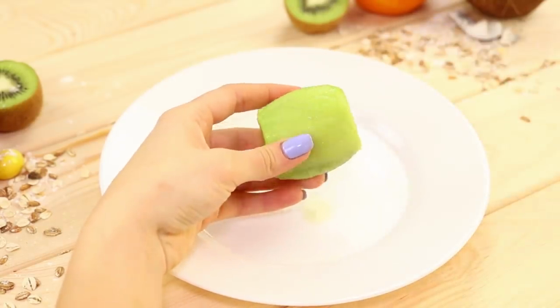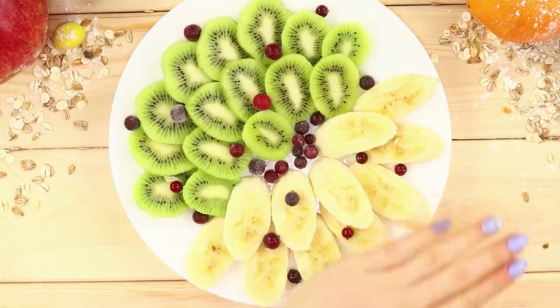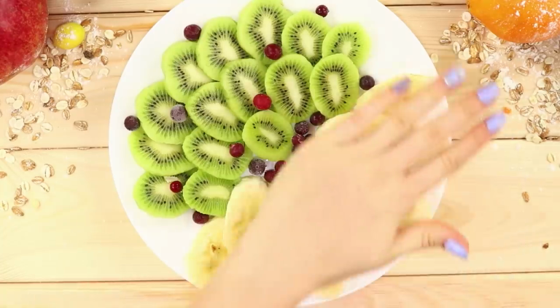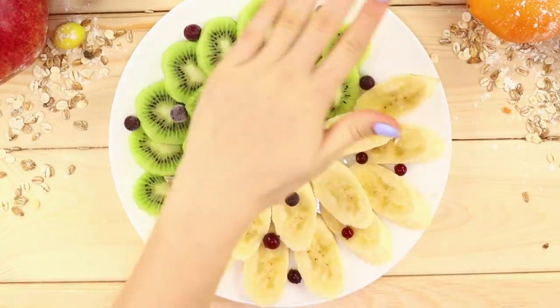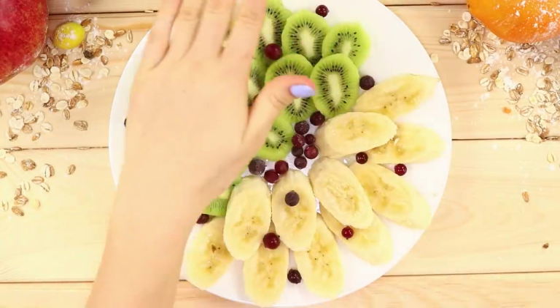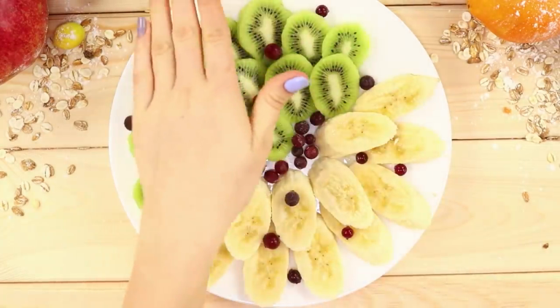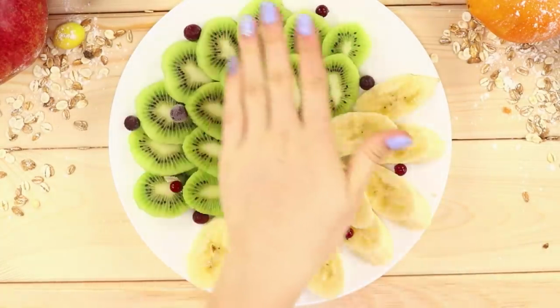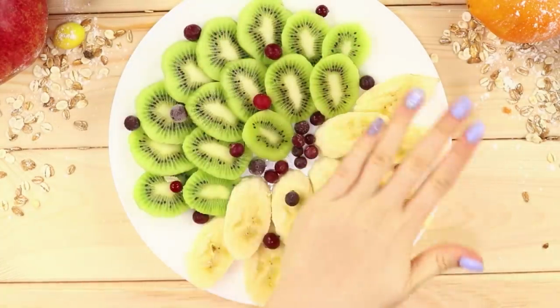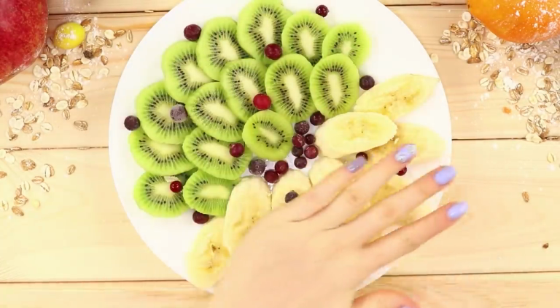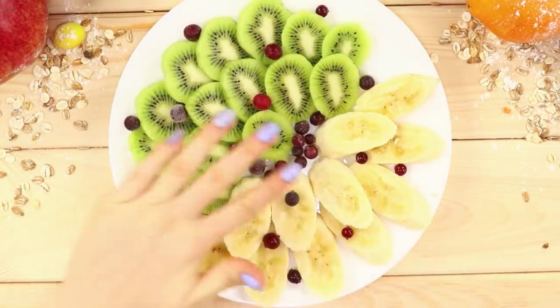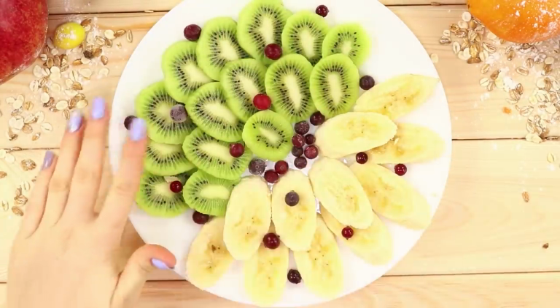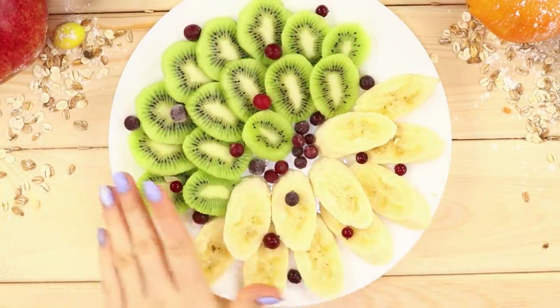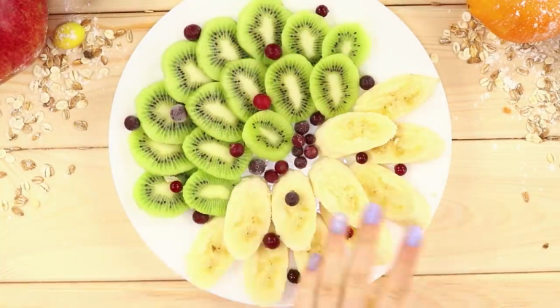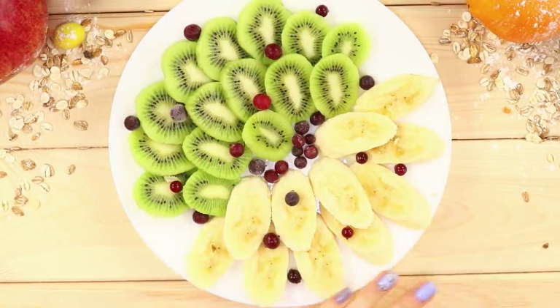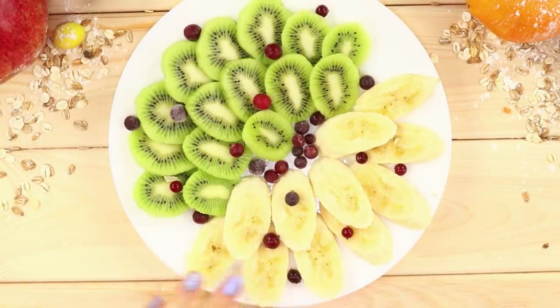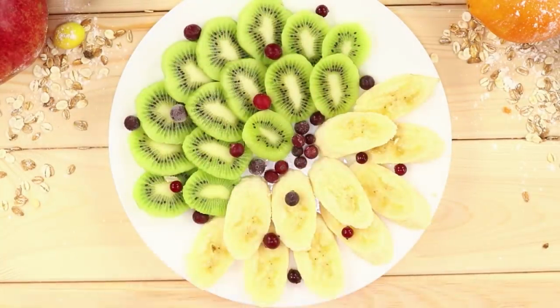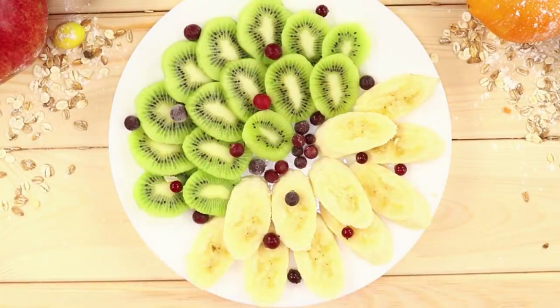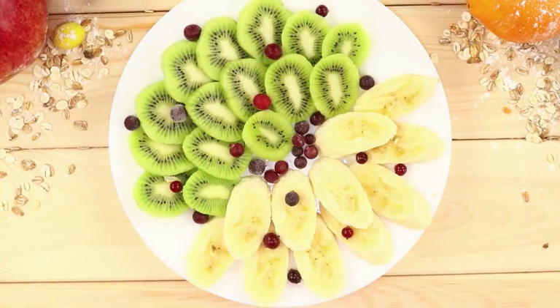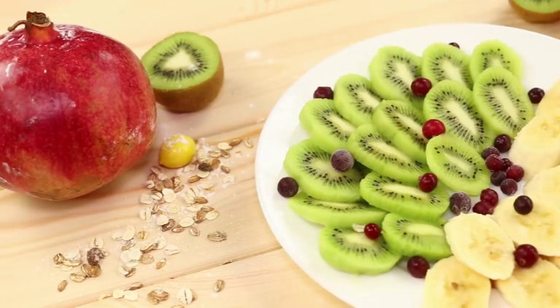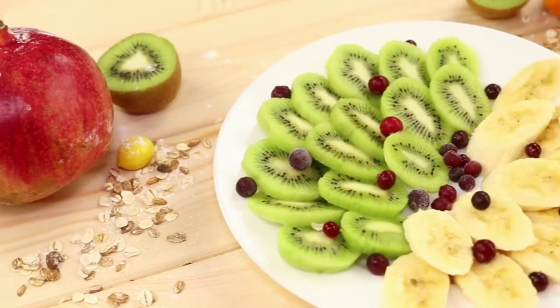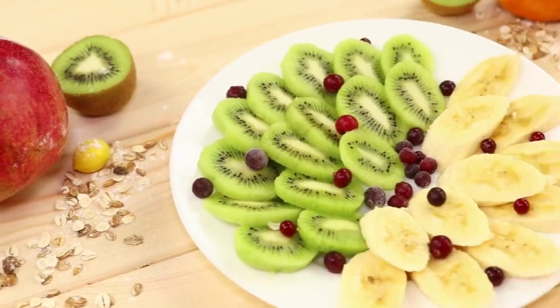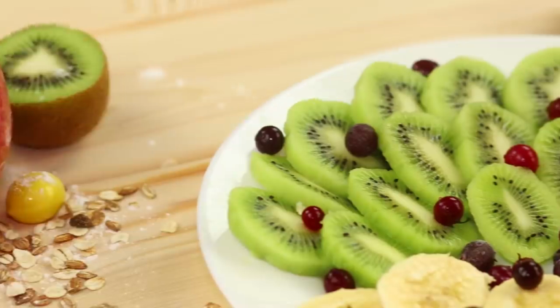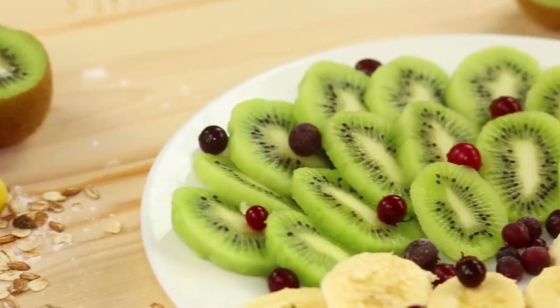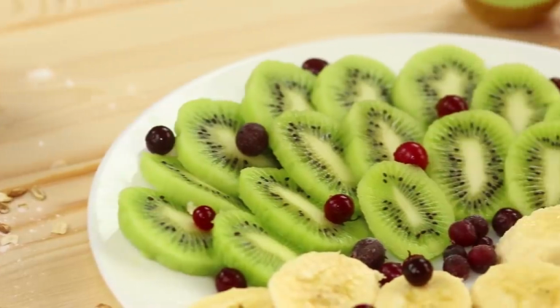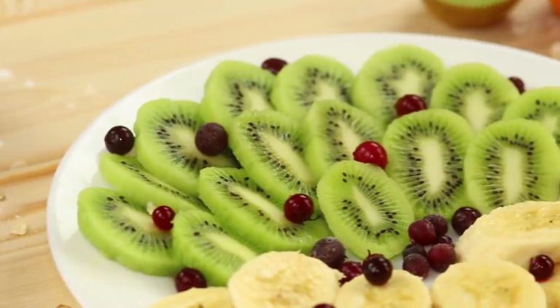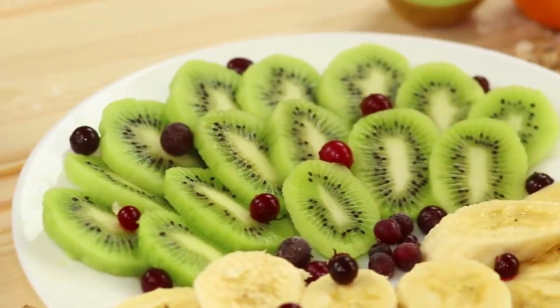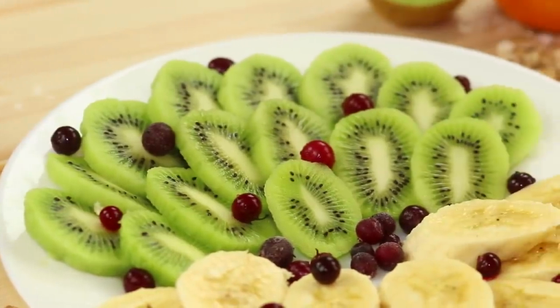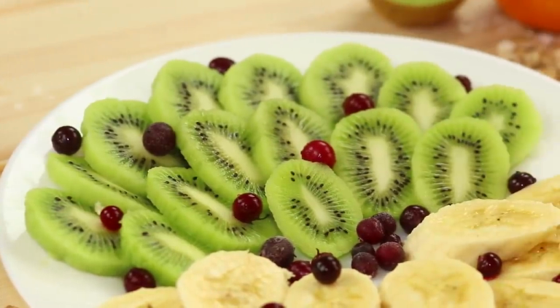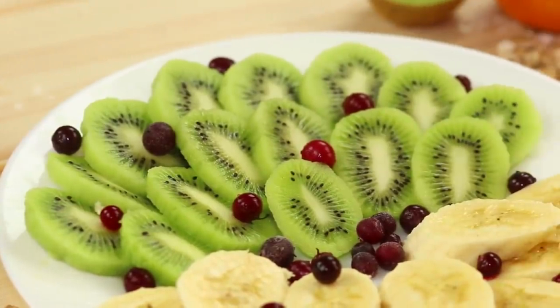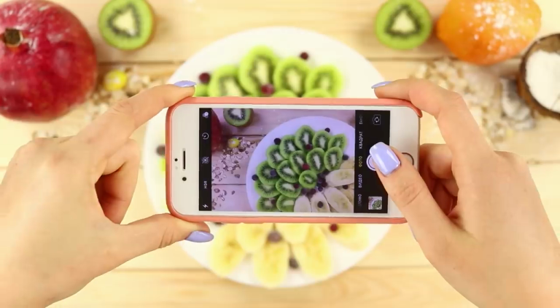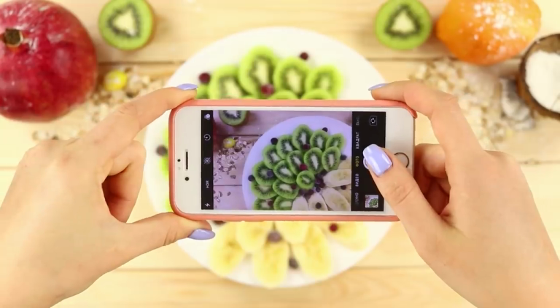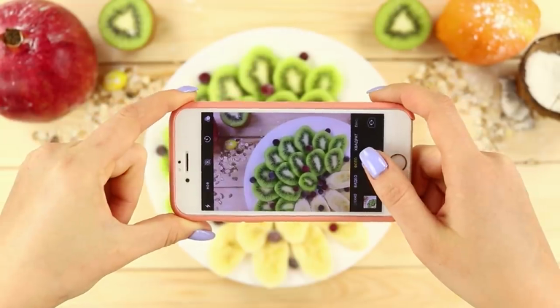Now not a single vitamin is wasted. Mmm! I love fruit!